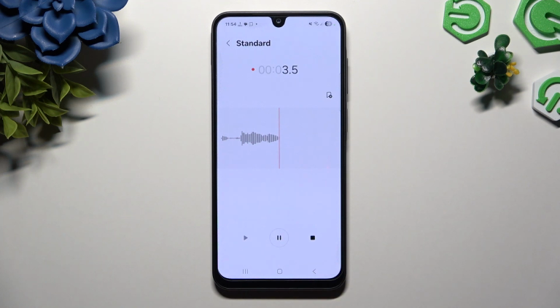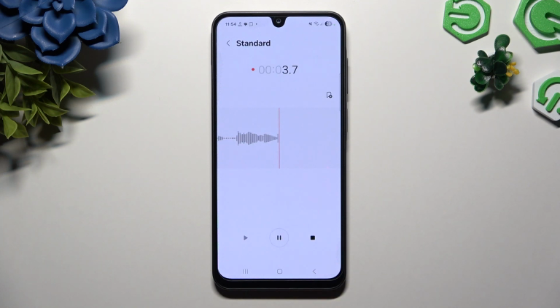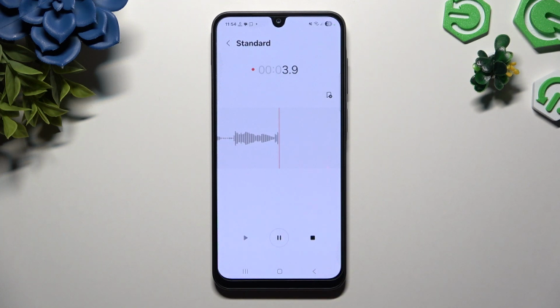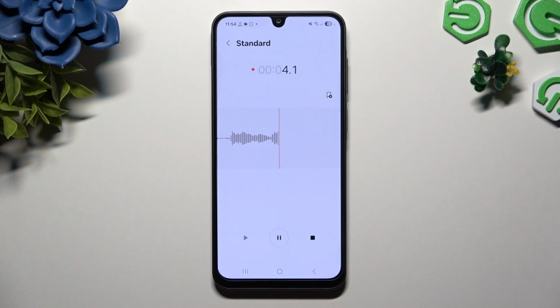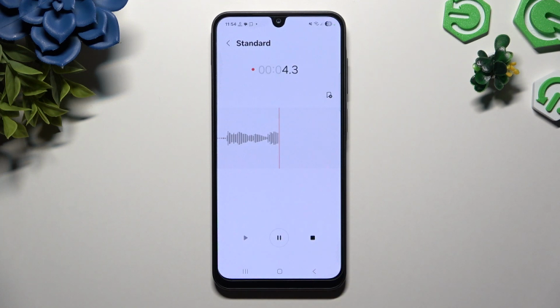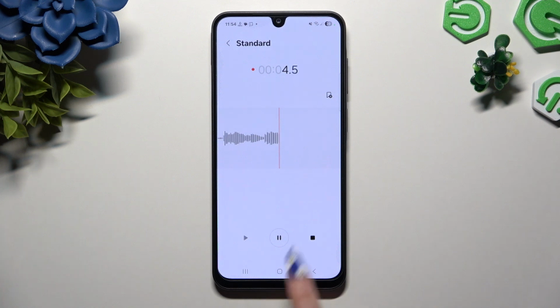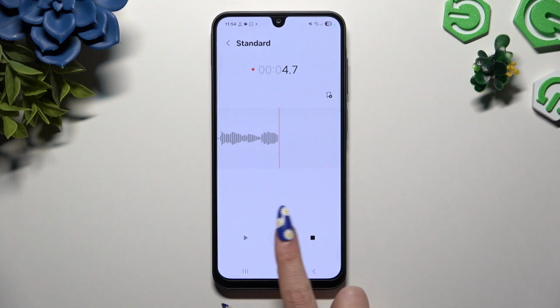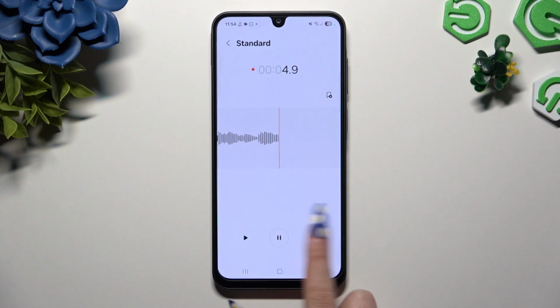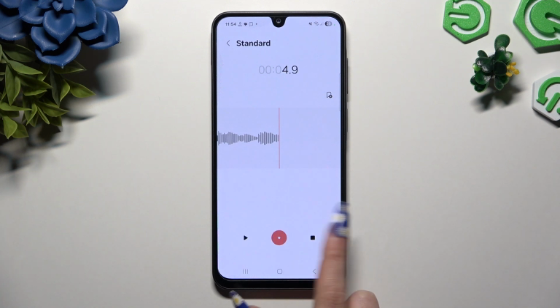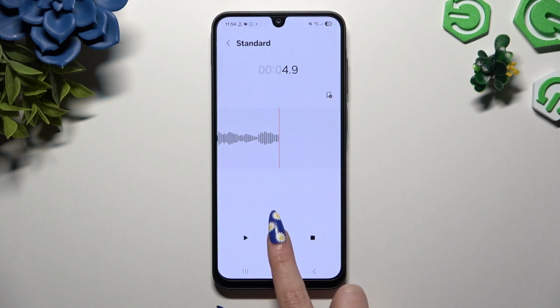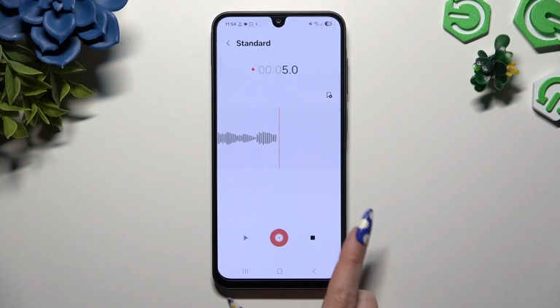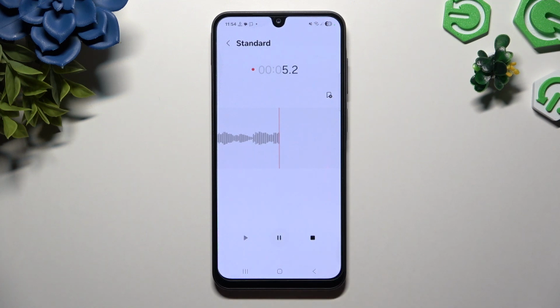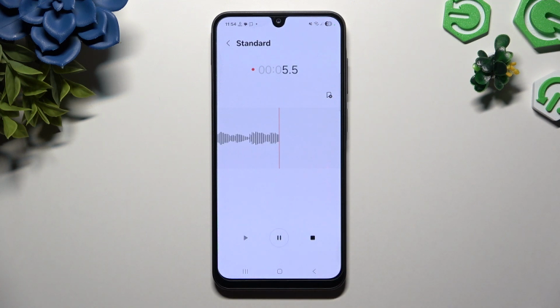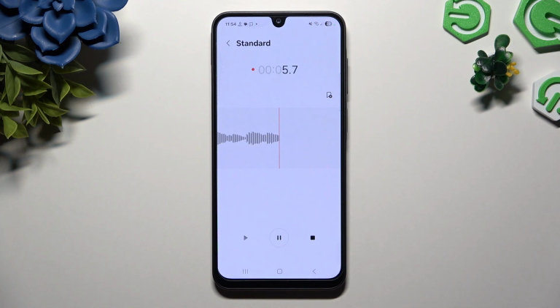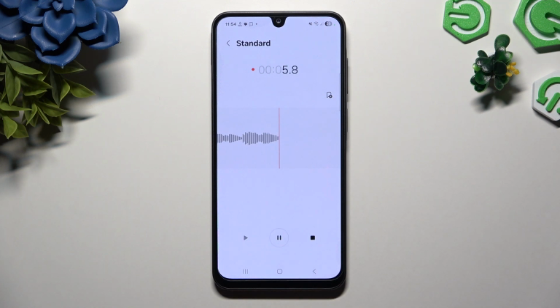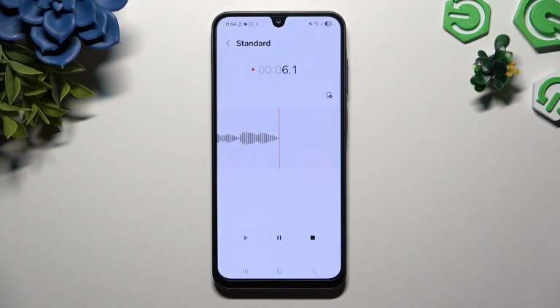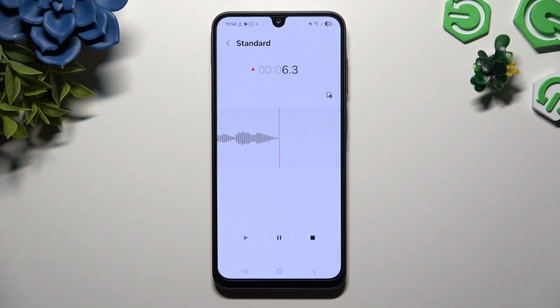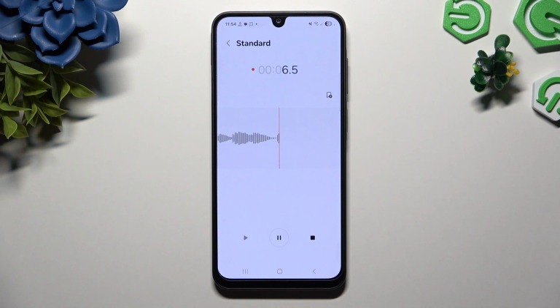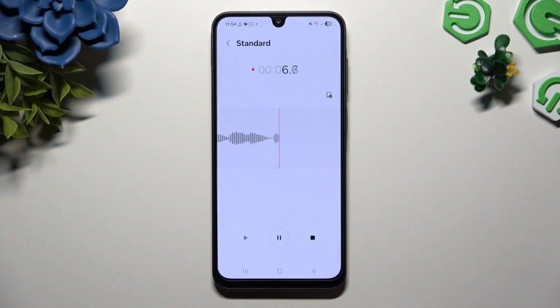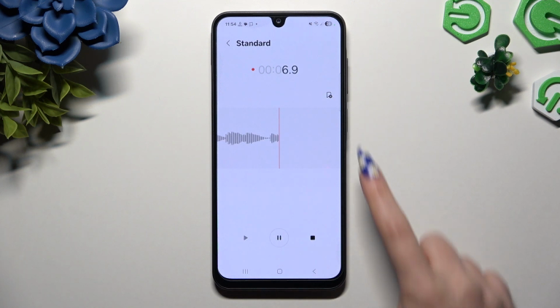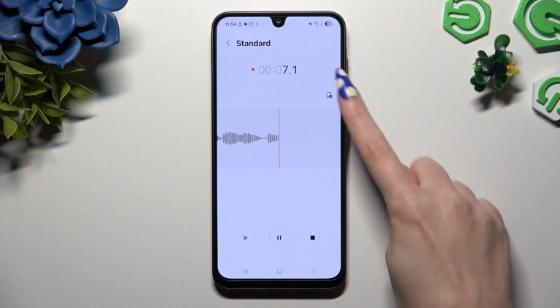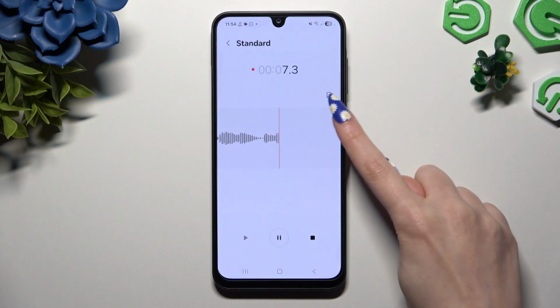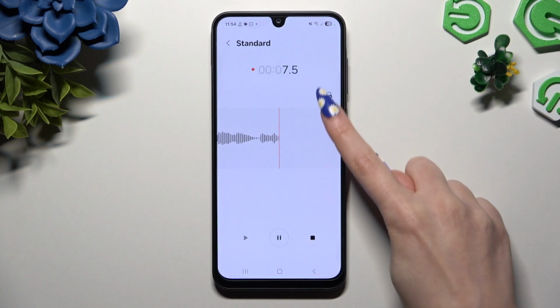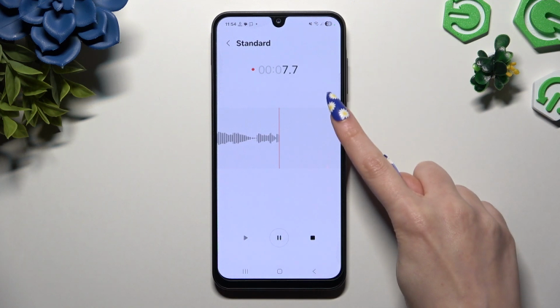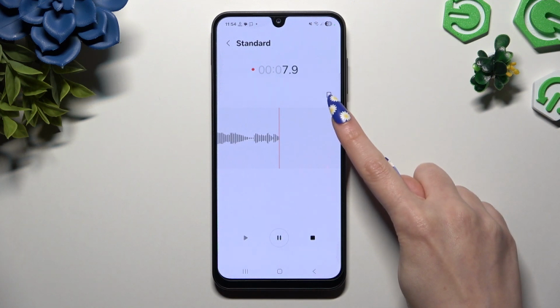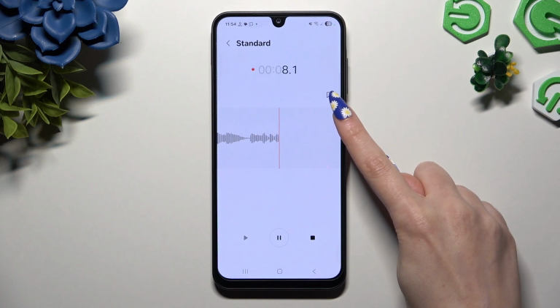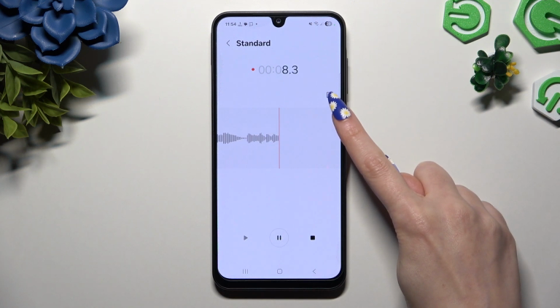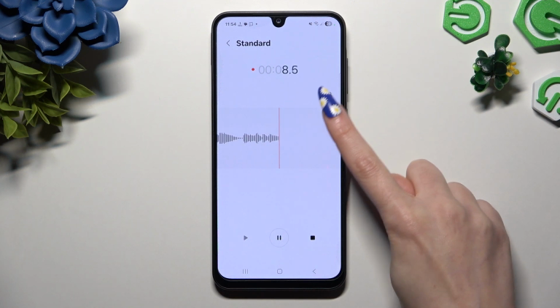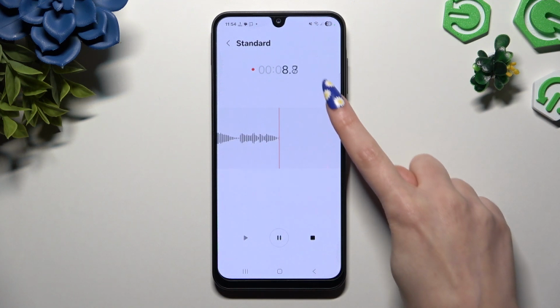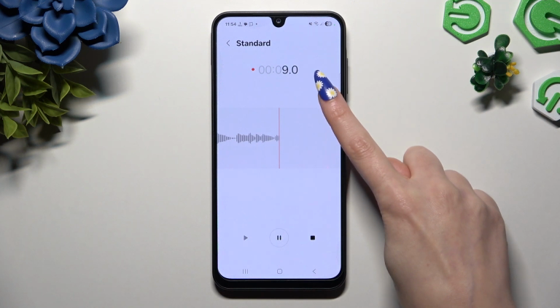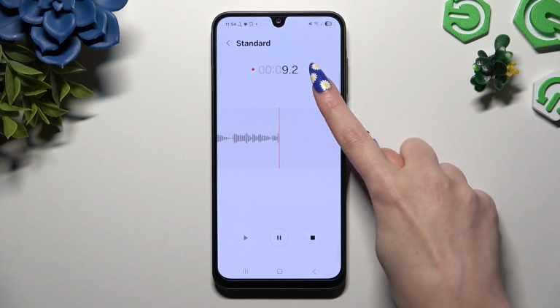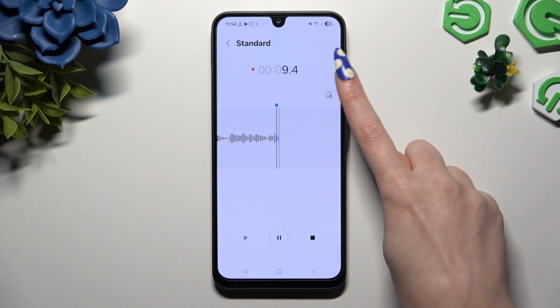To pause it or unpause it, use the middle button. To add a bookmark, click on this one at the top.